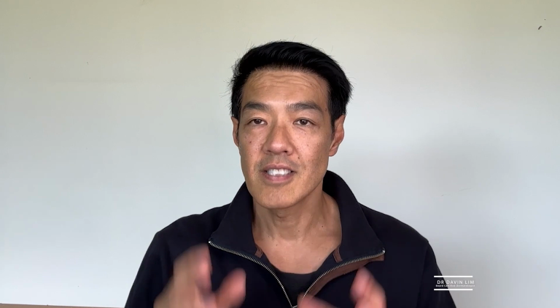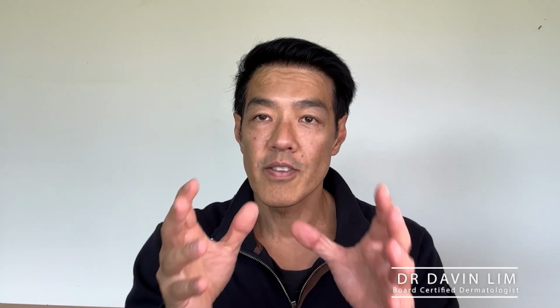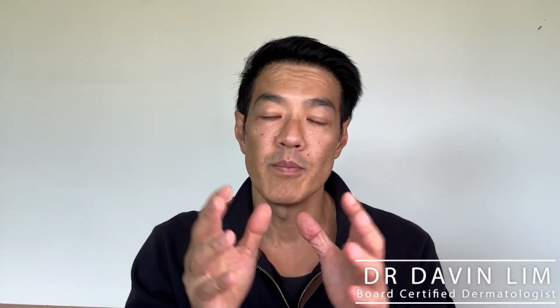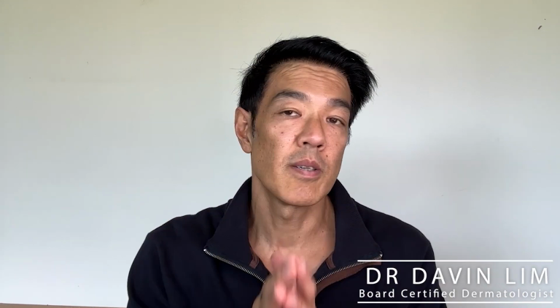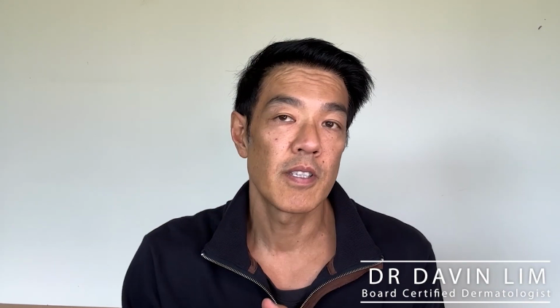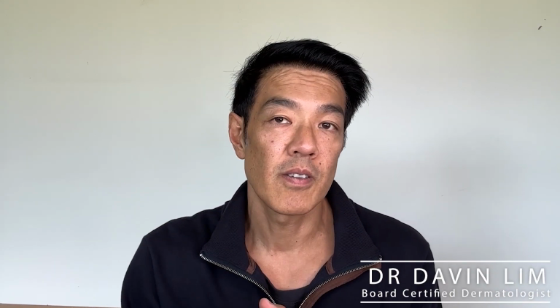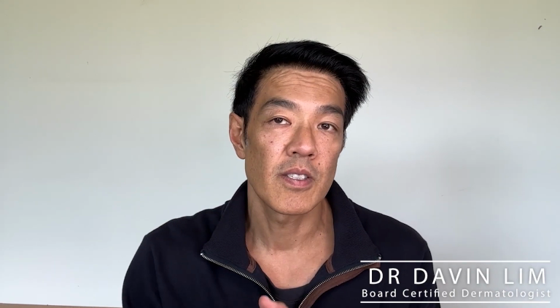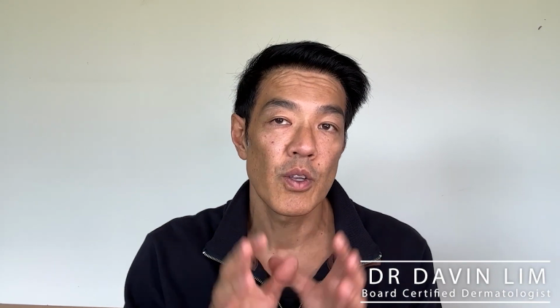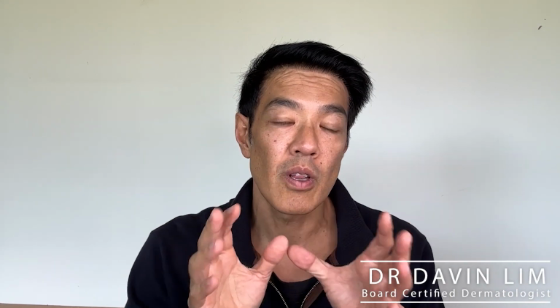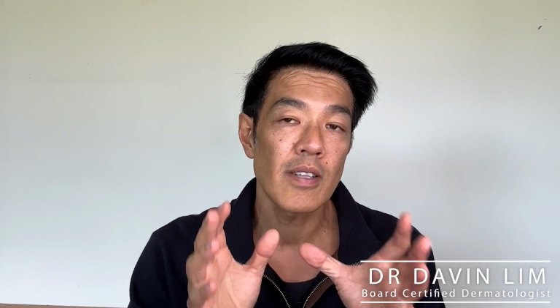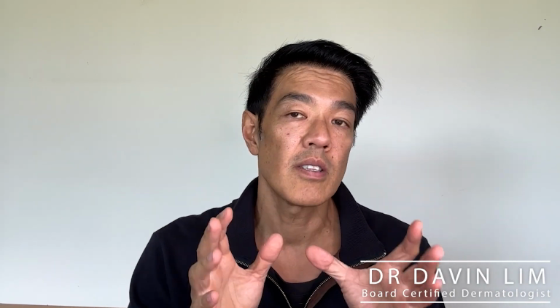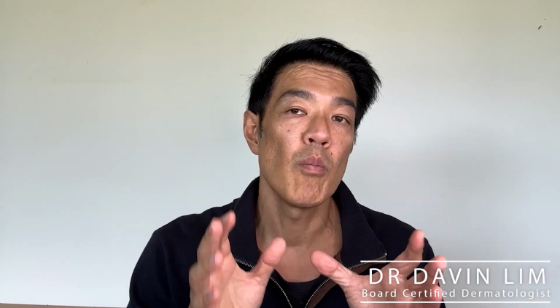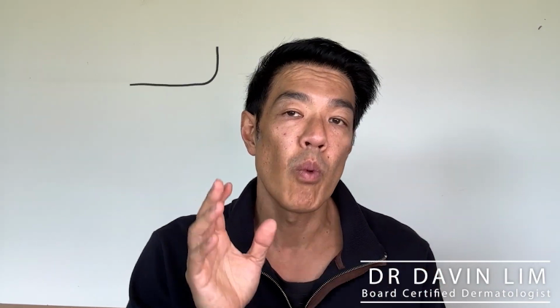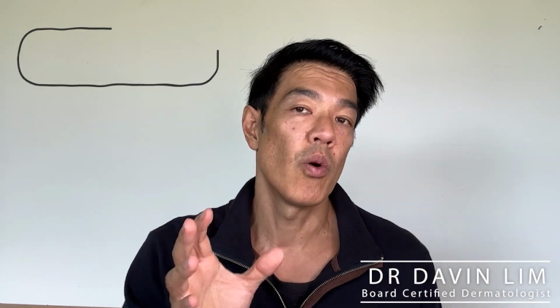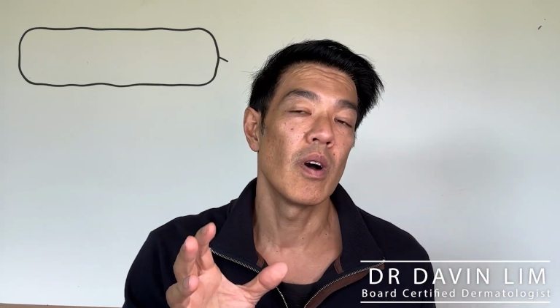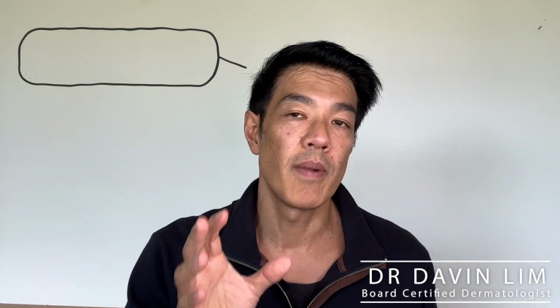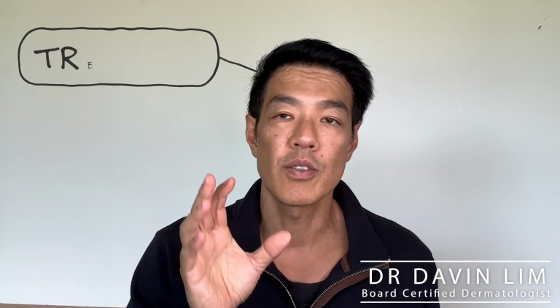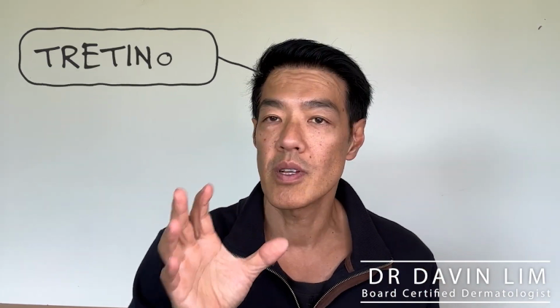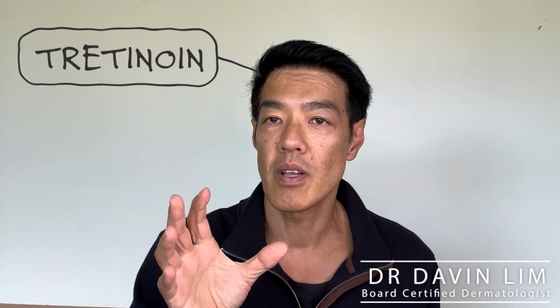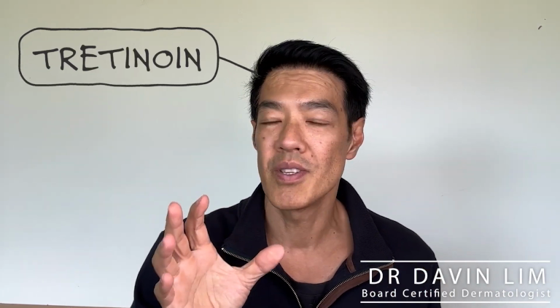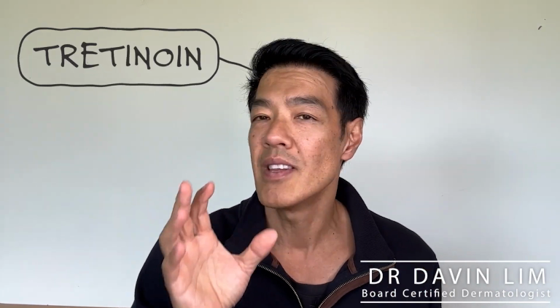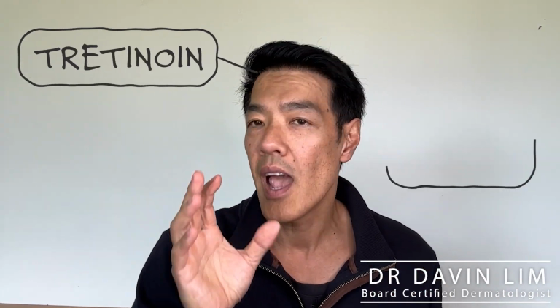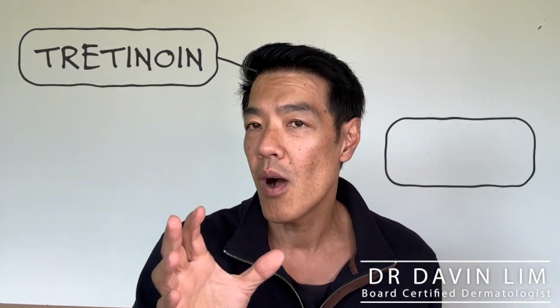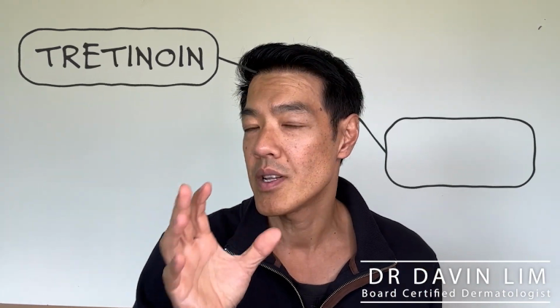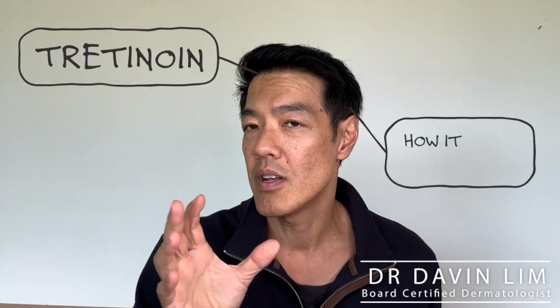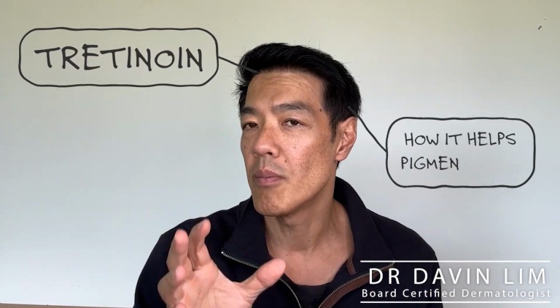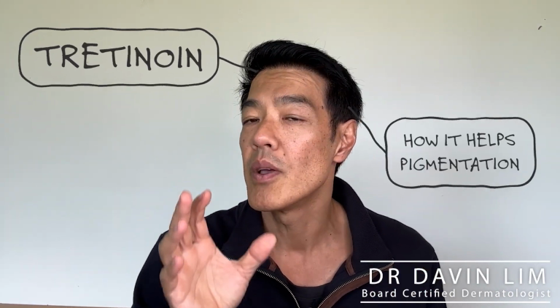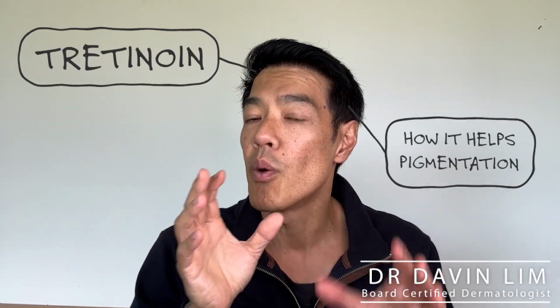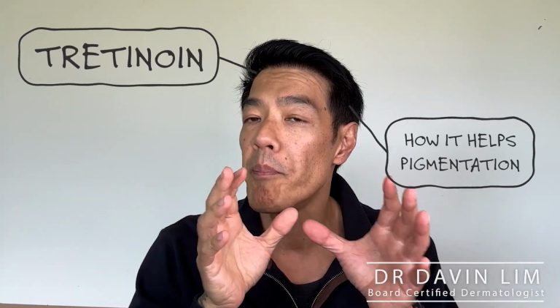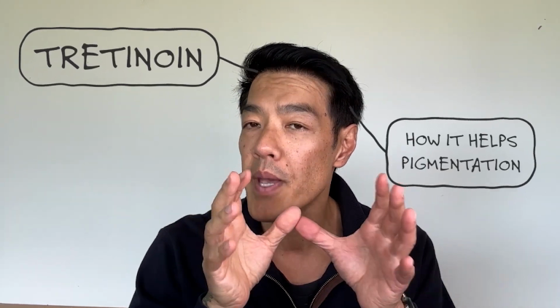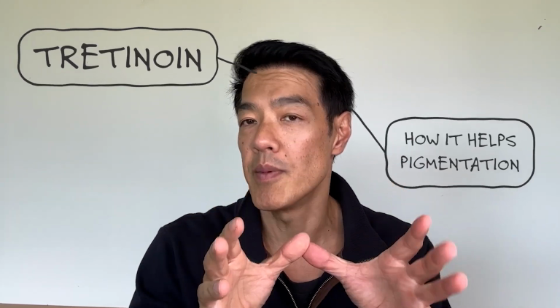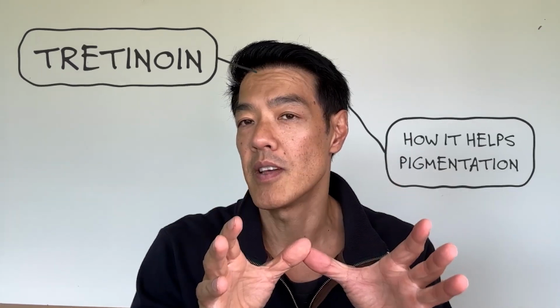Davin Lim, Dermatologist. So you'd like to know more about tretinoin and how it can help your pigmentation.